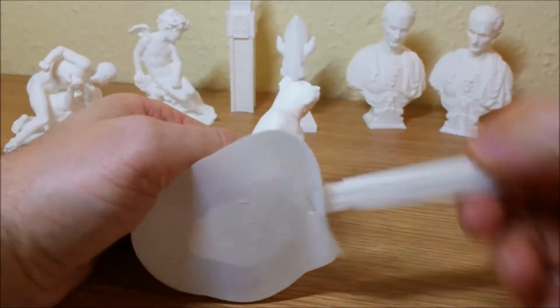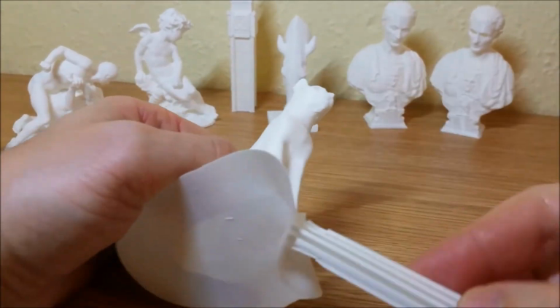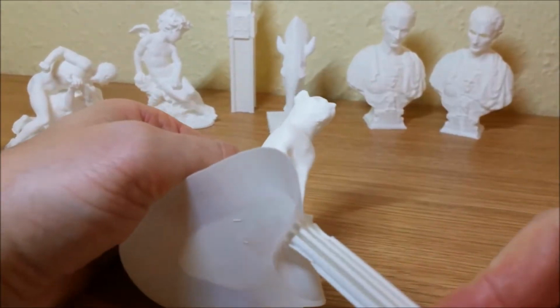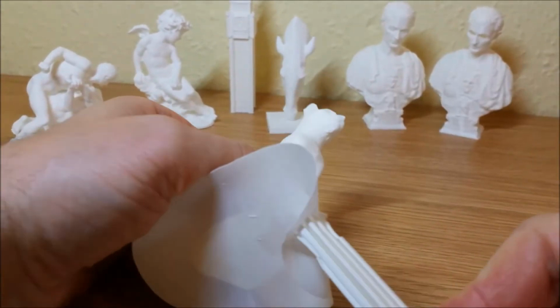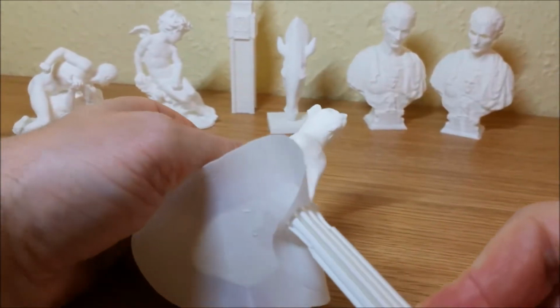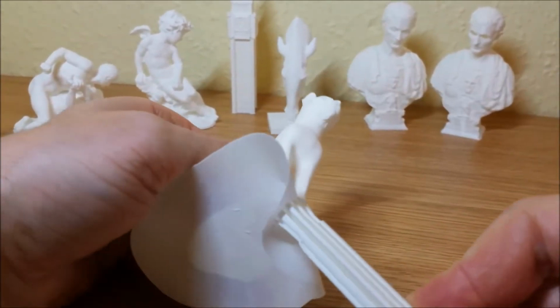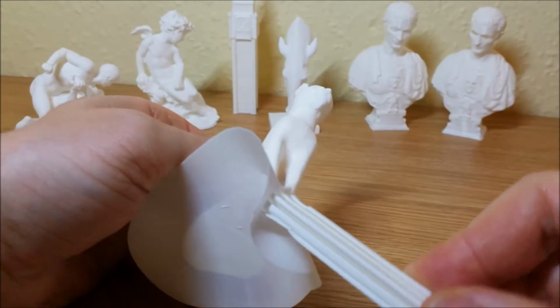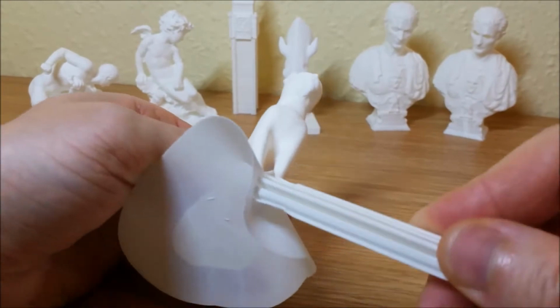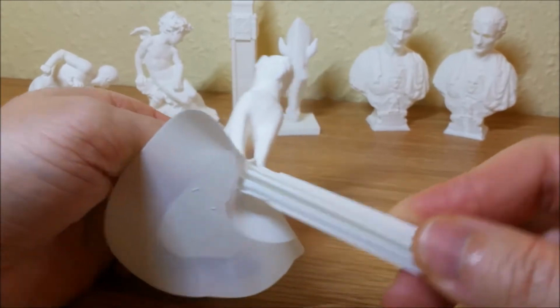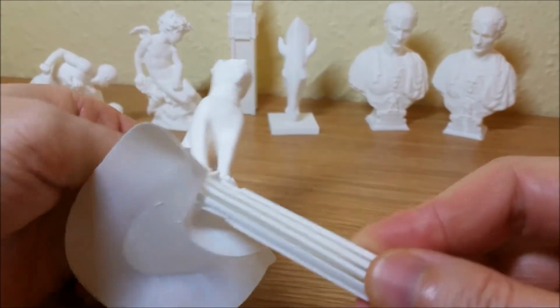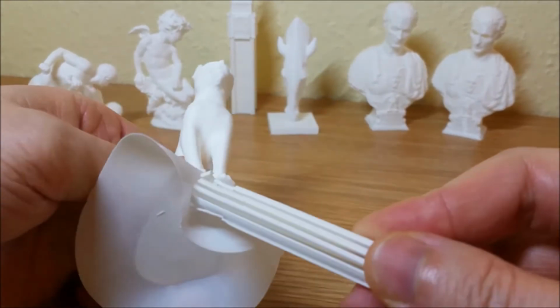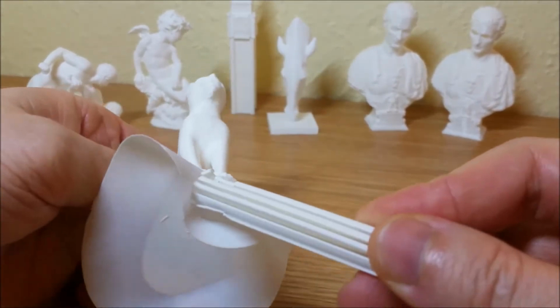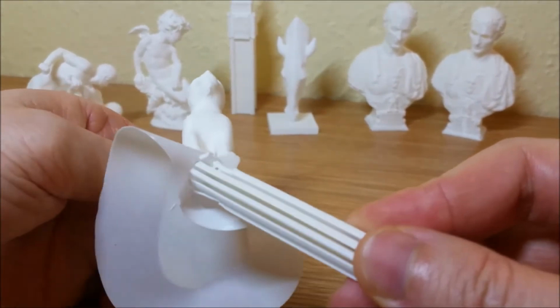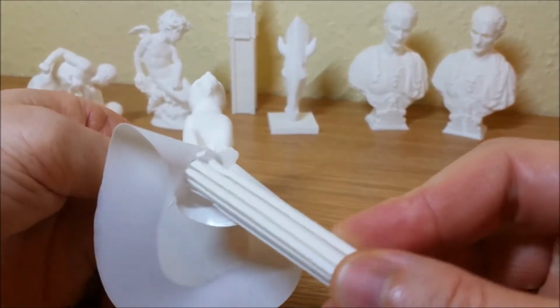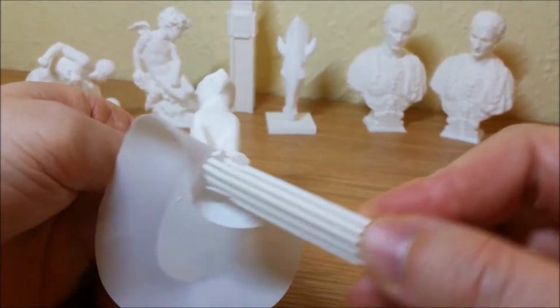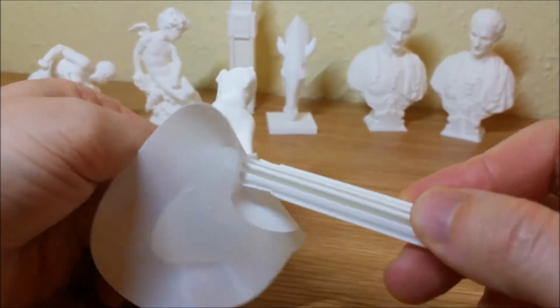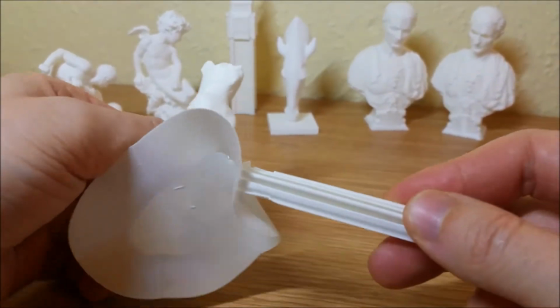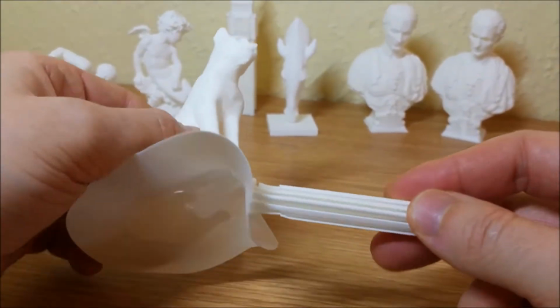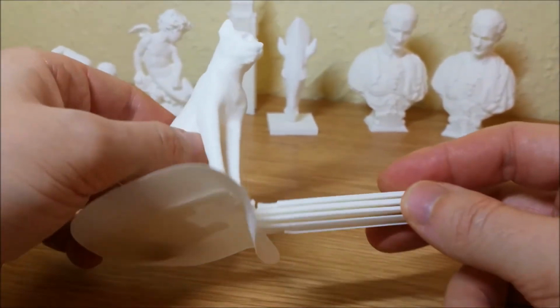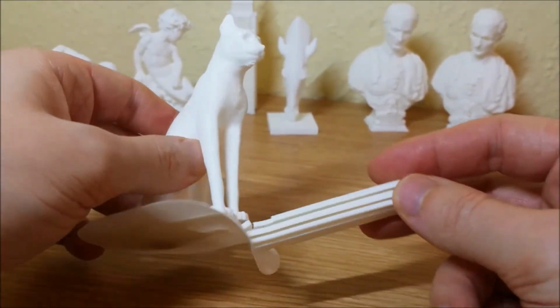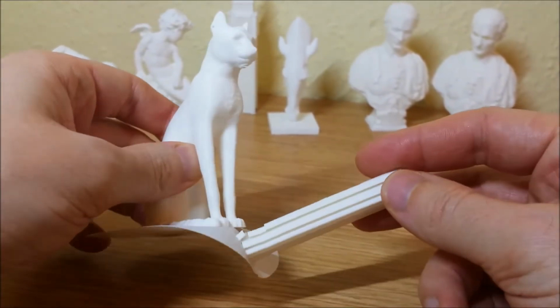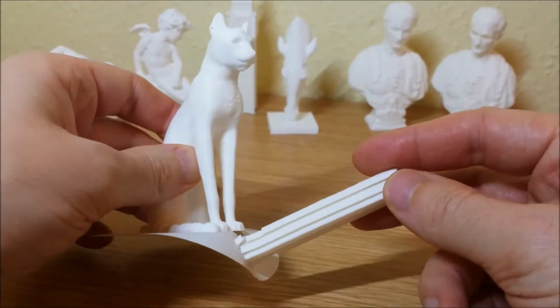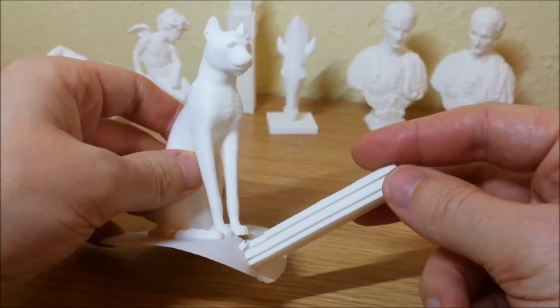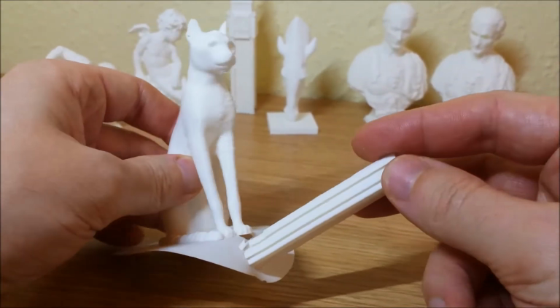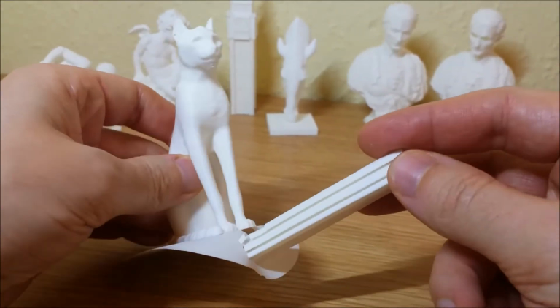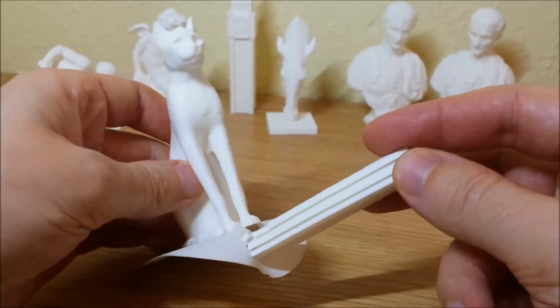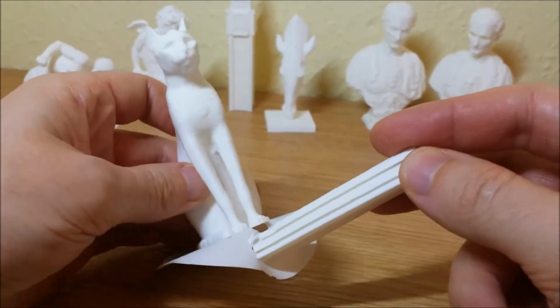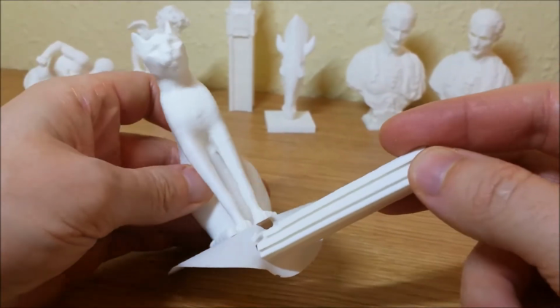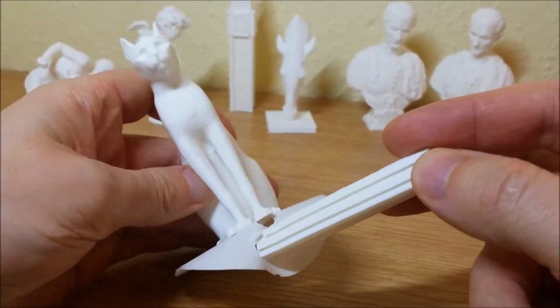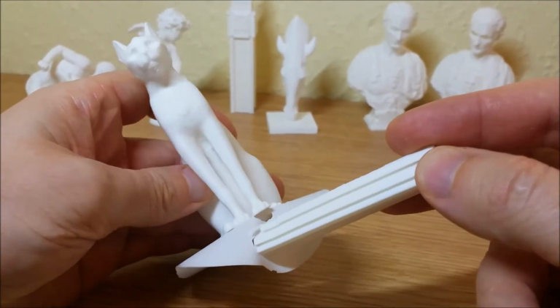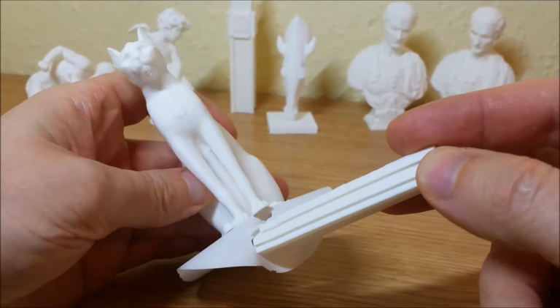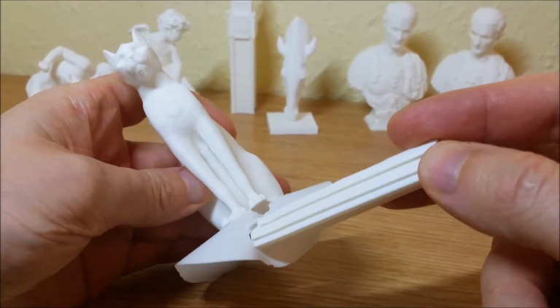Also, the majority of the models need supports and rafts.